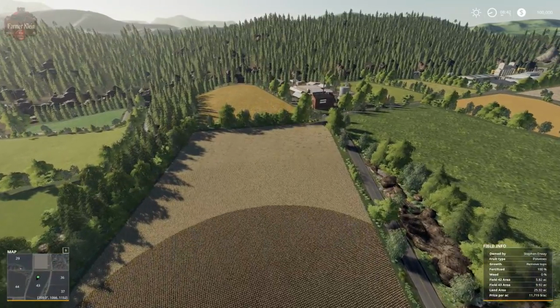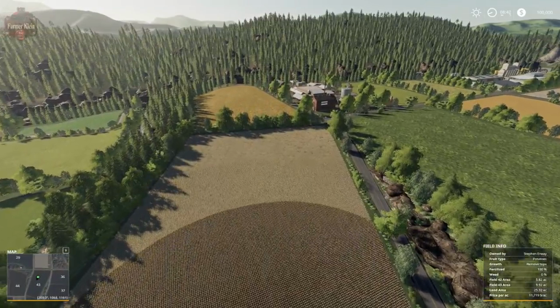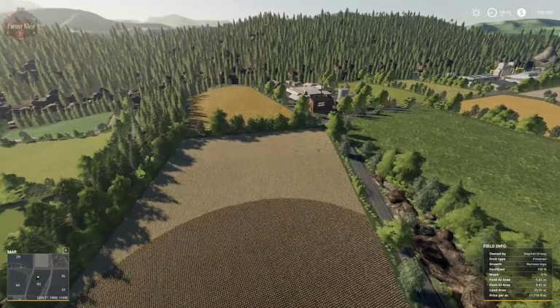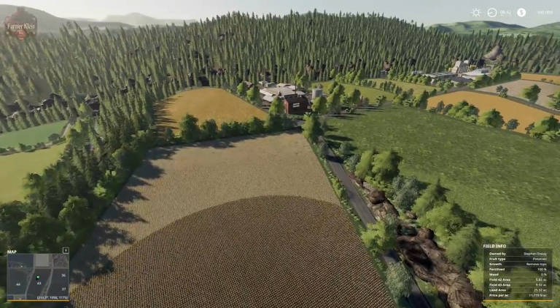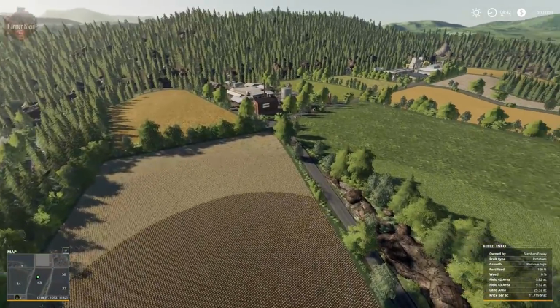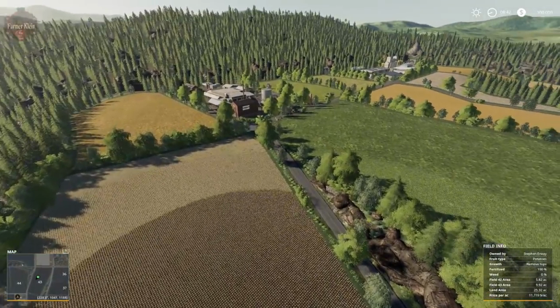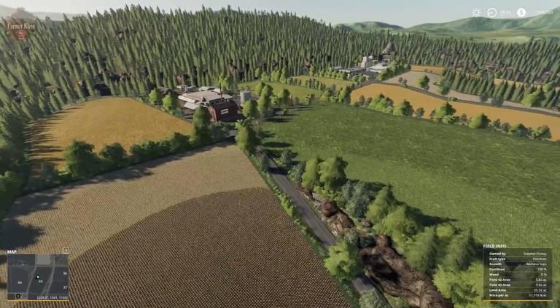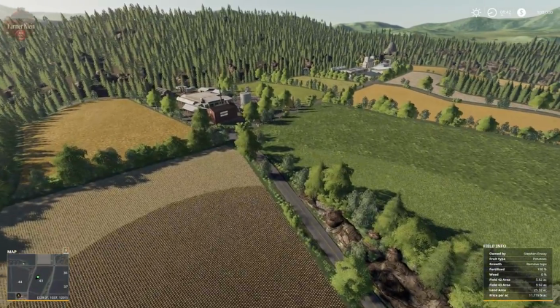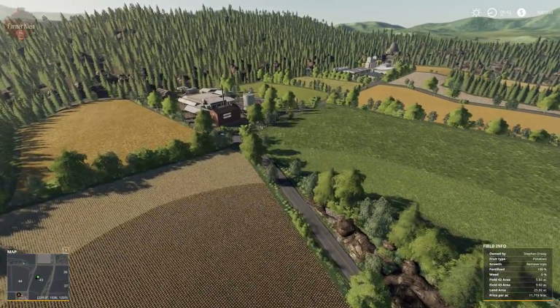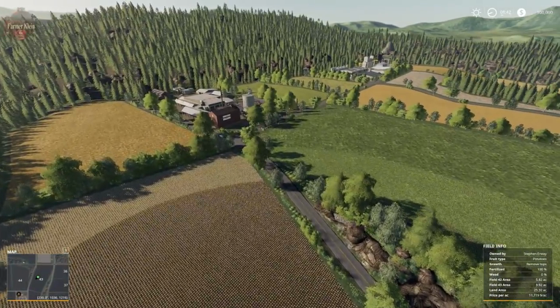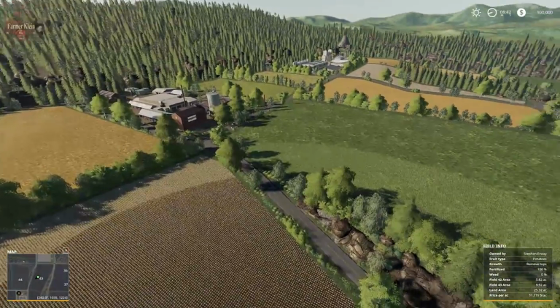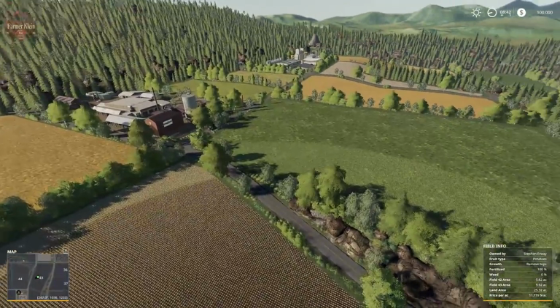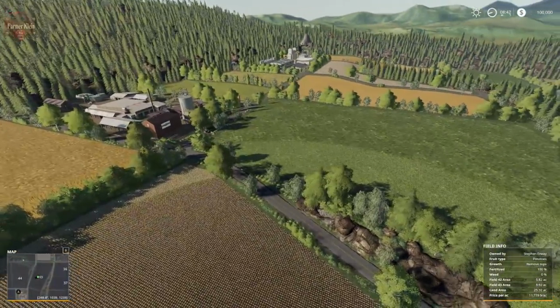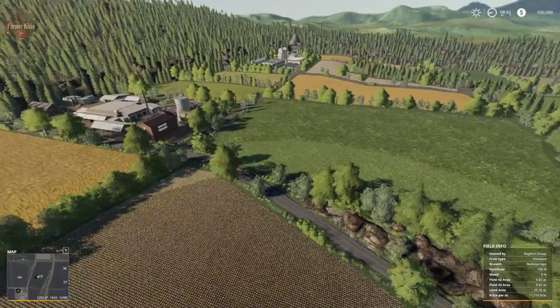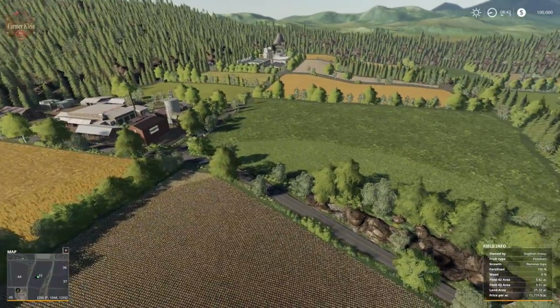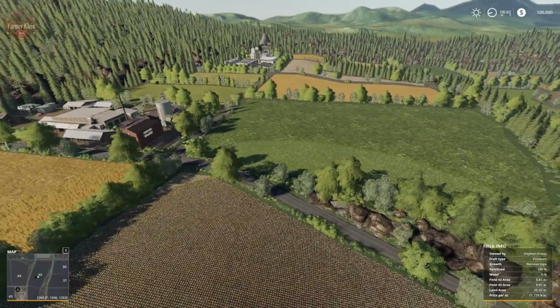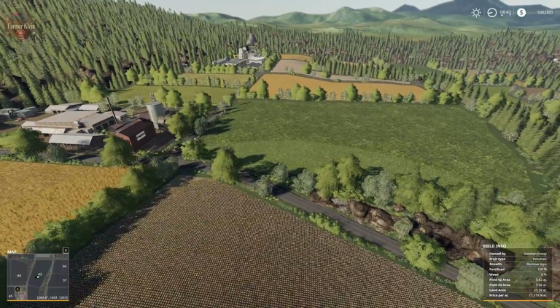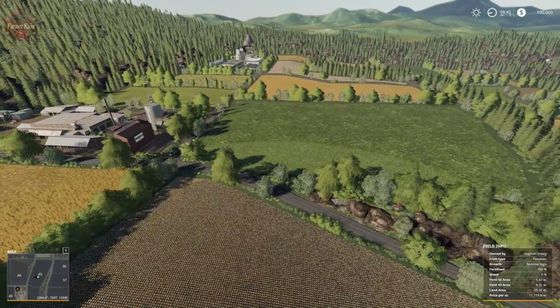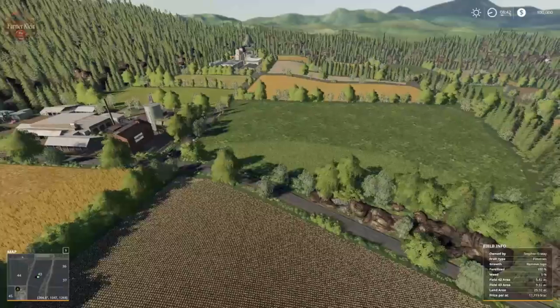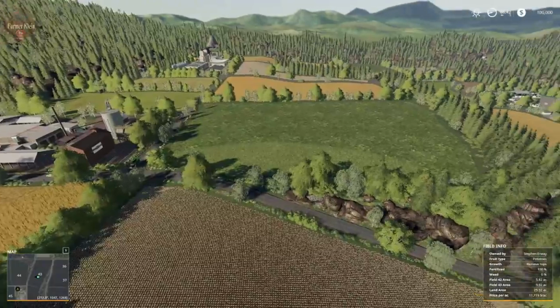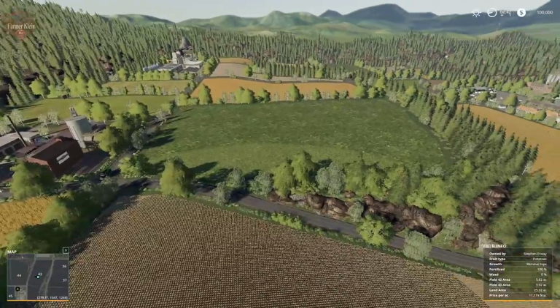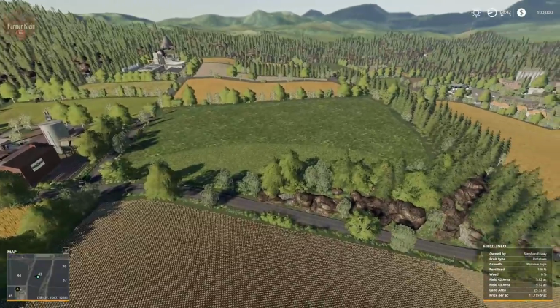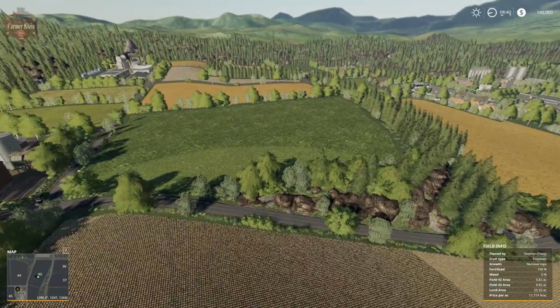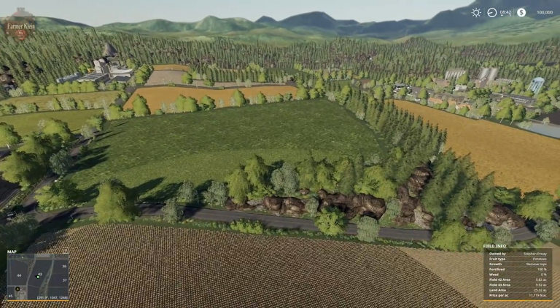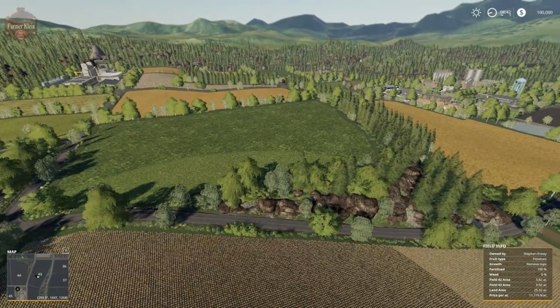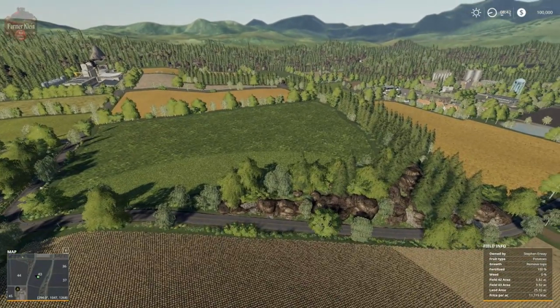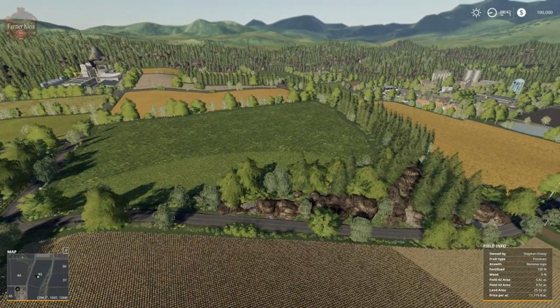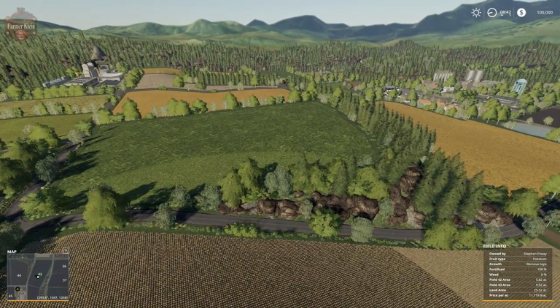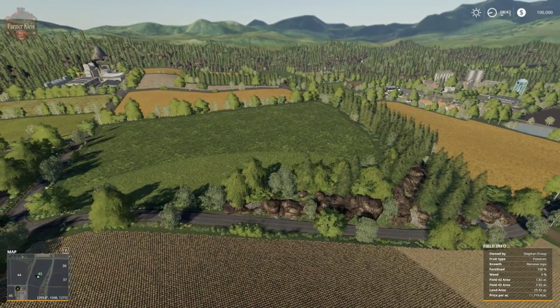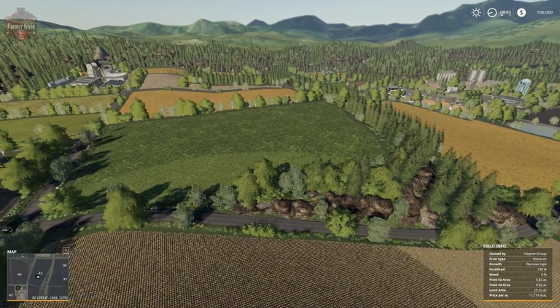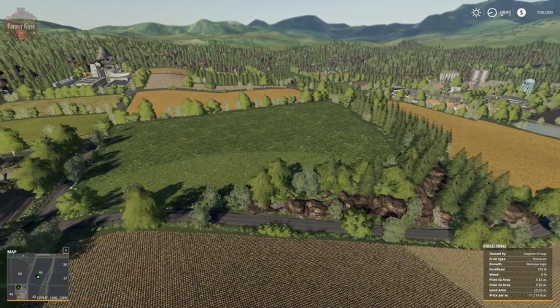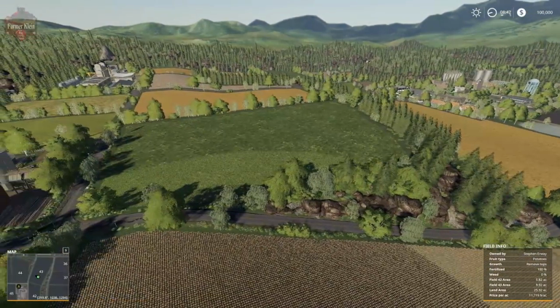On this side of the map it's kind of higher also. The whole map is kind of in a valley with mountains on all sides.